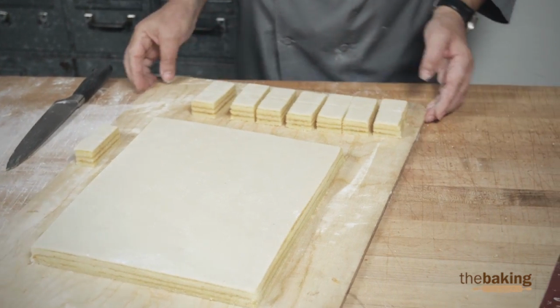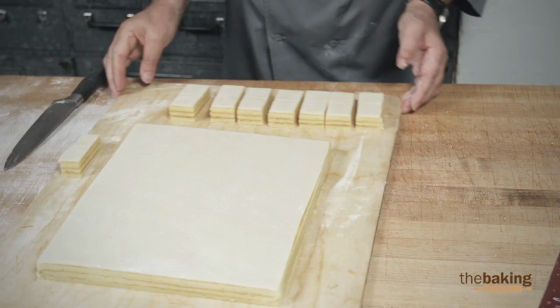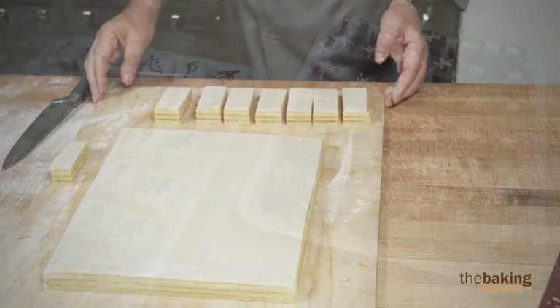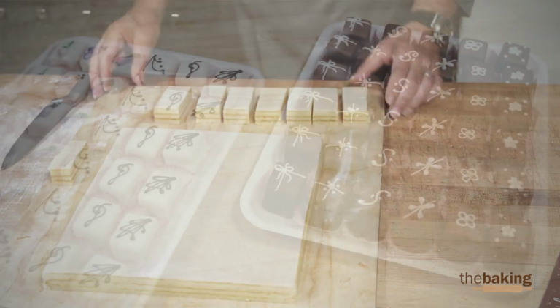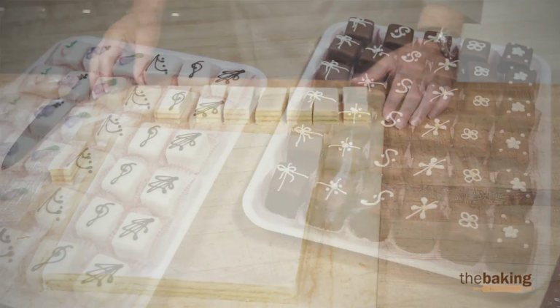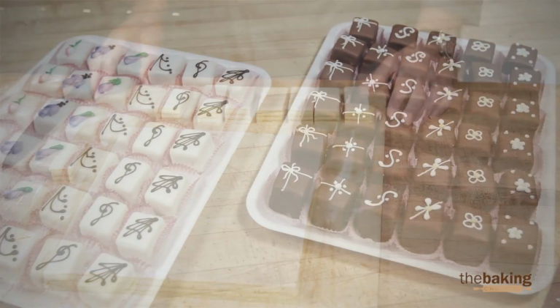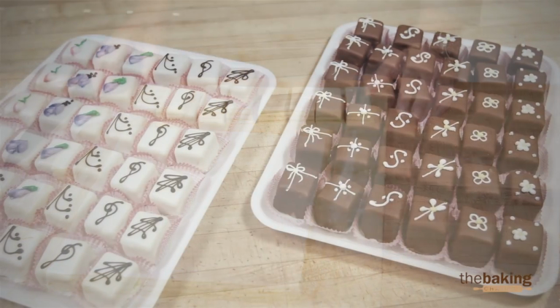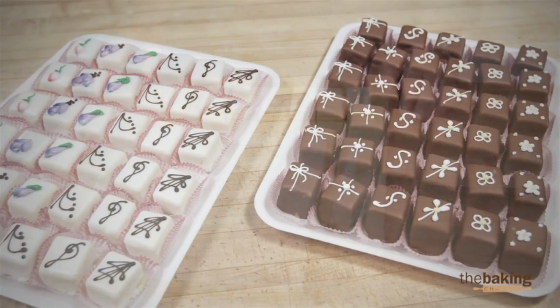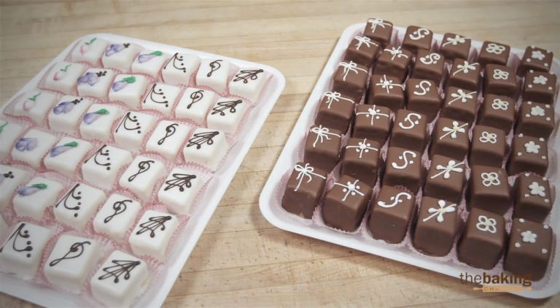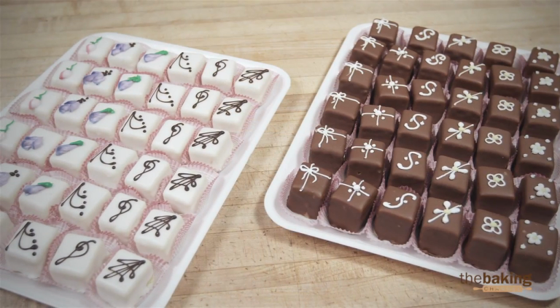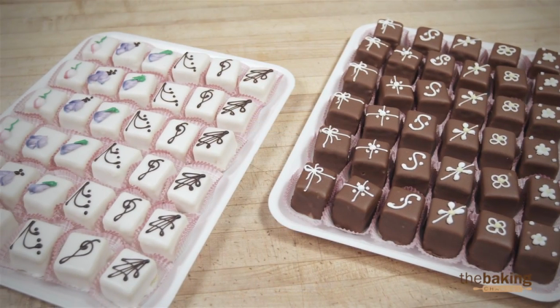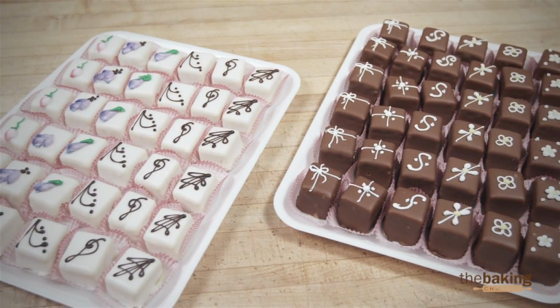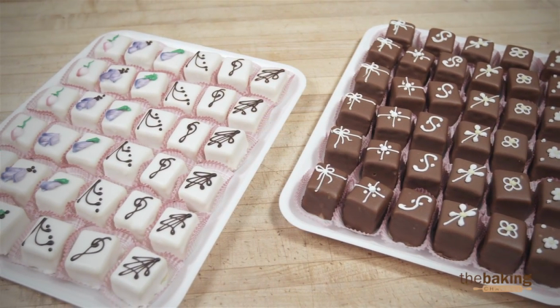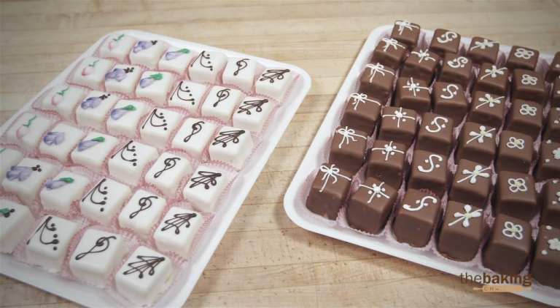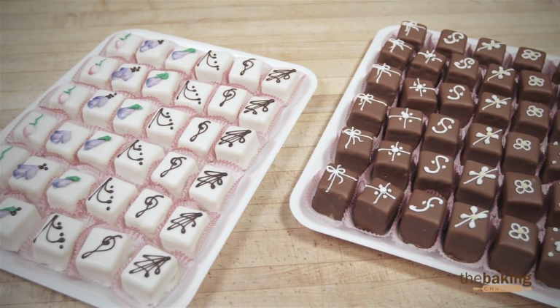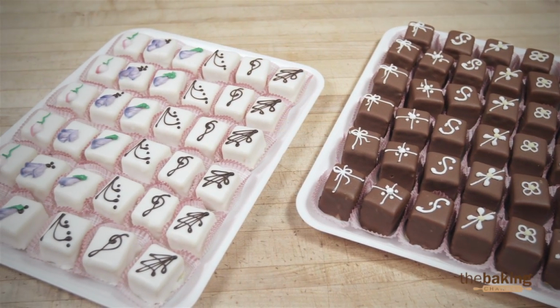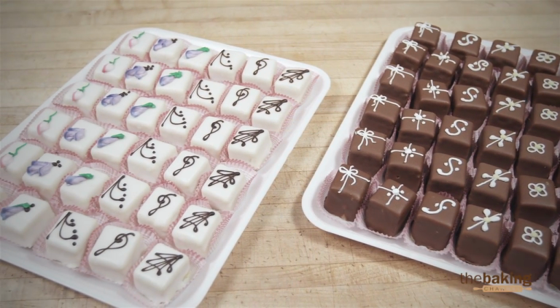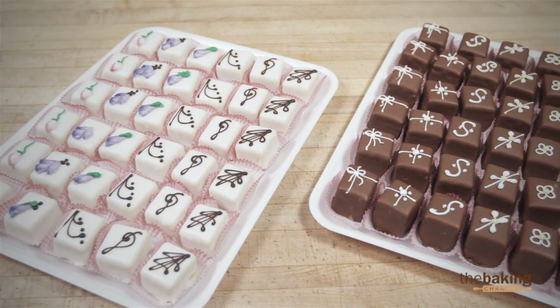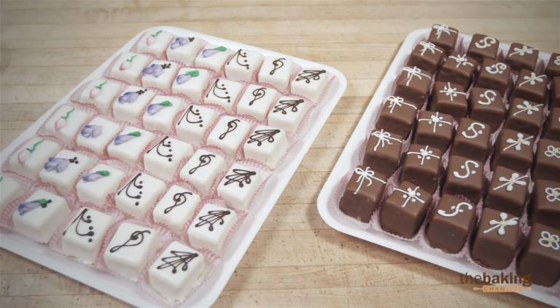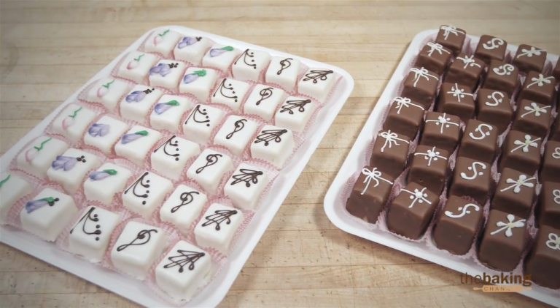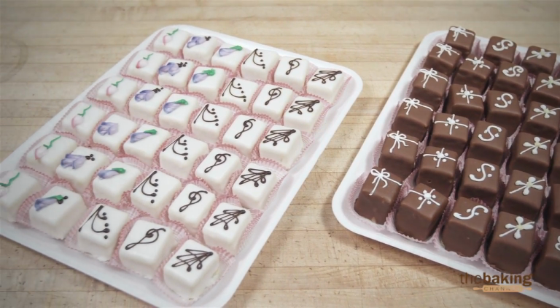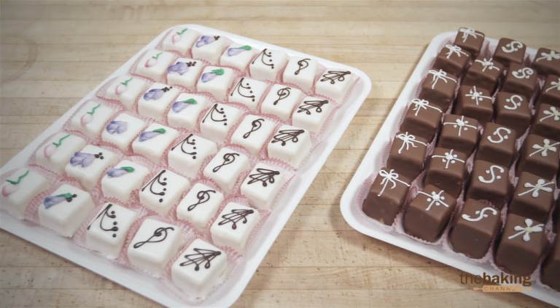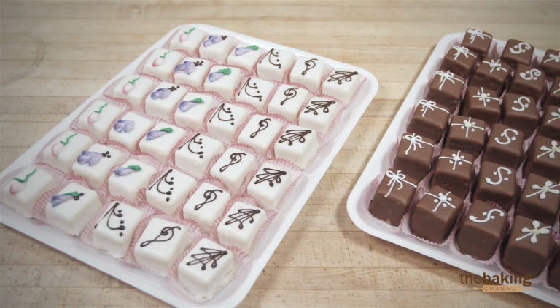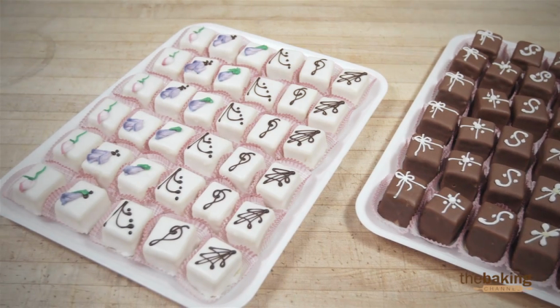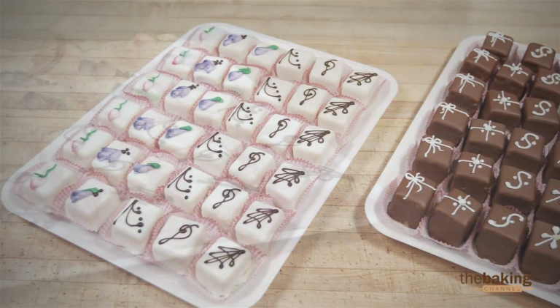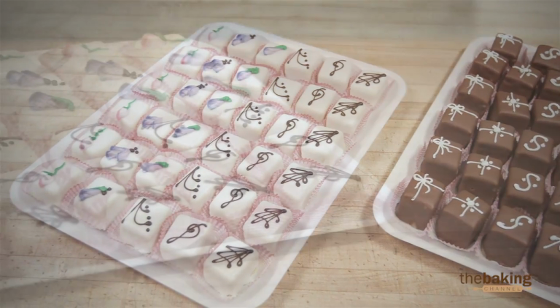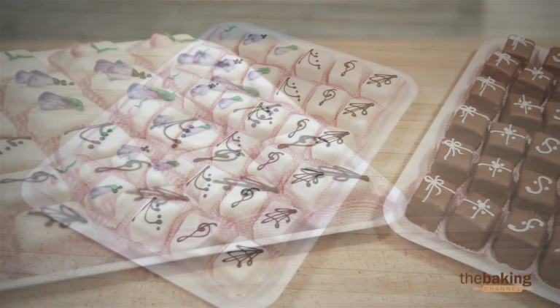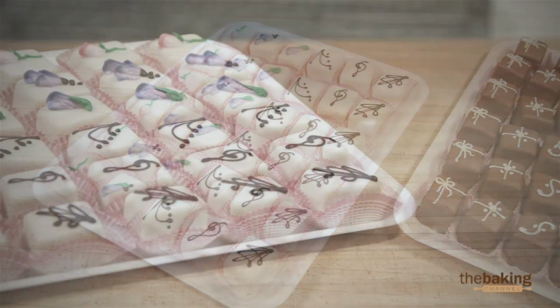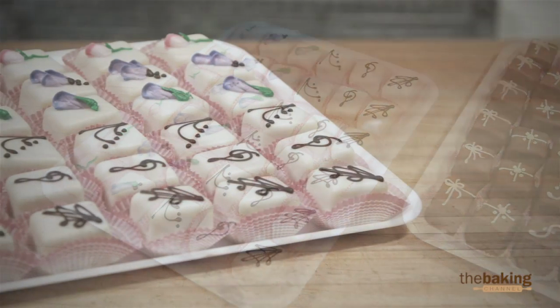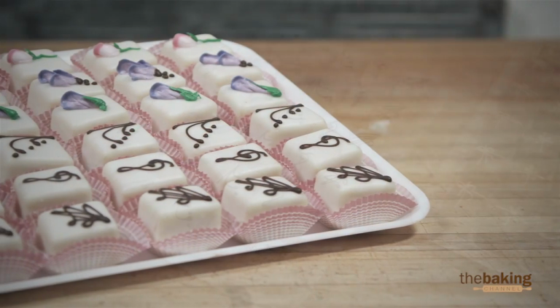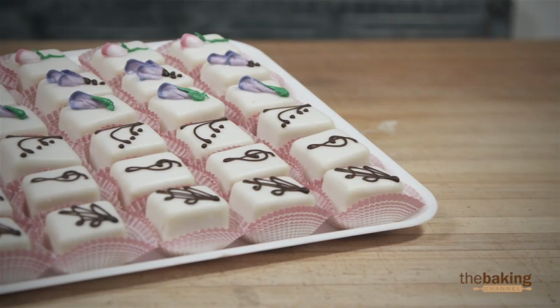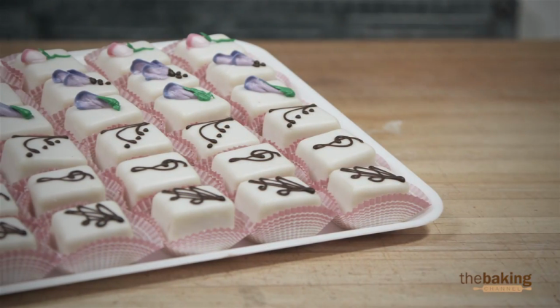This then gets put on the screen and gets glazed with the fondant. Thank you for watching — I hope you enjoy making our petit fours. We'll see you next time.